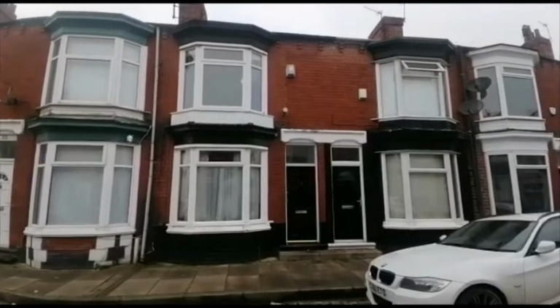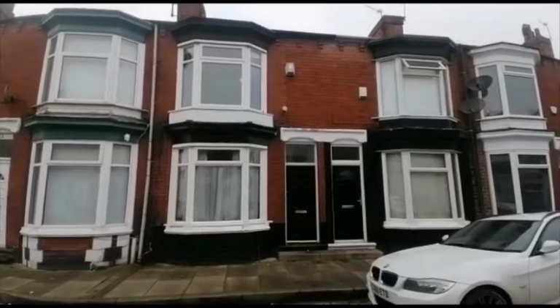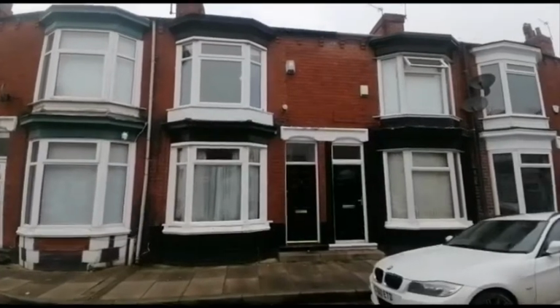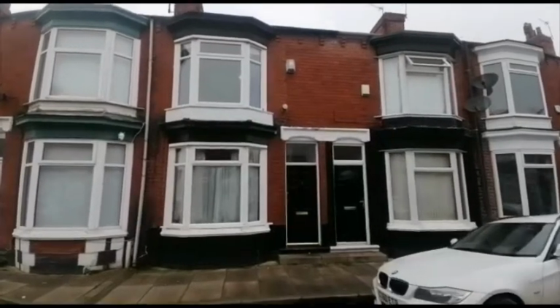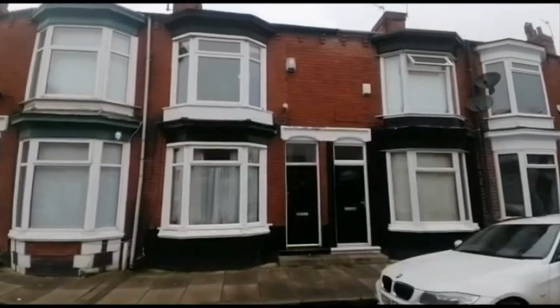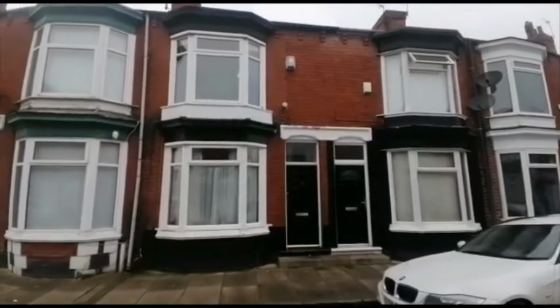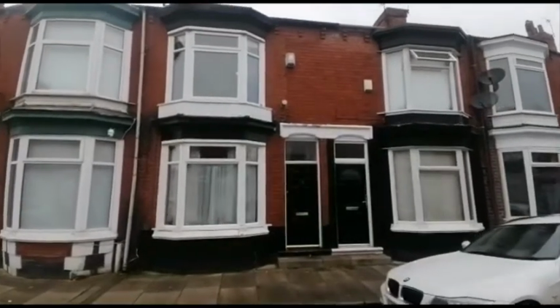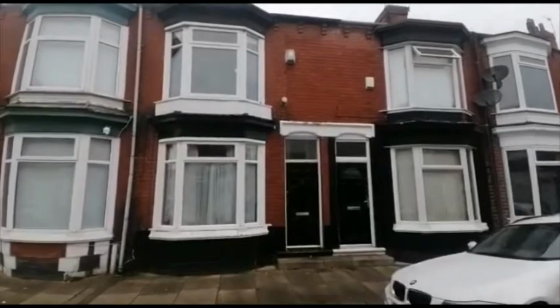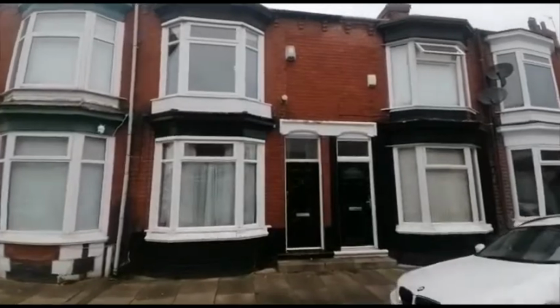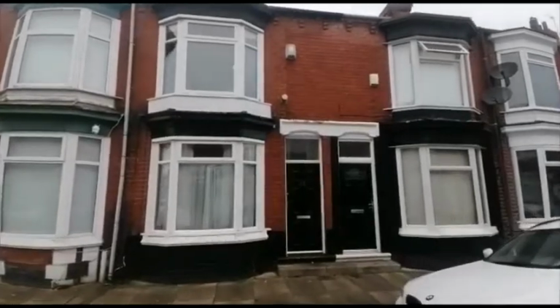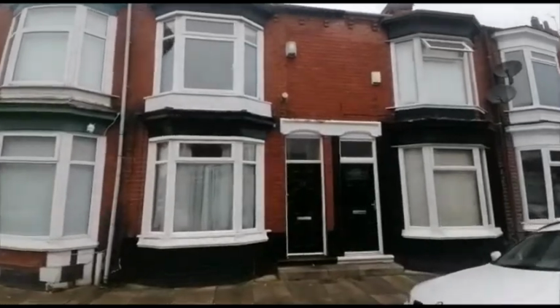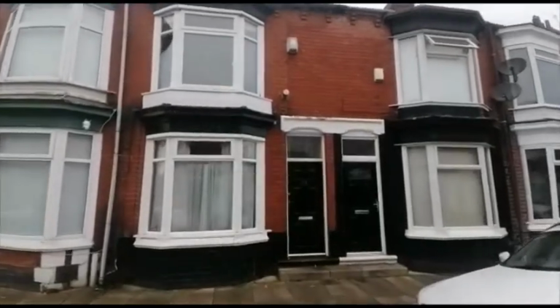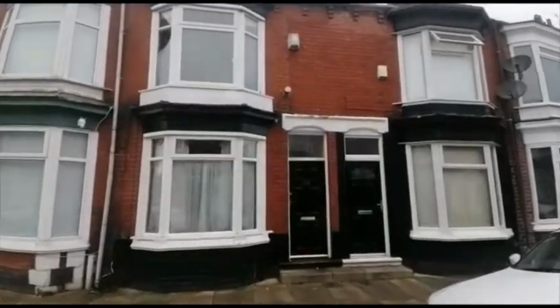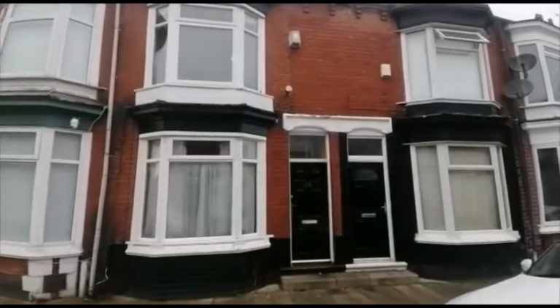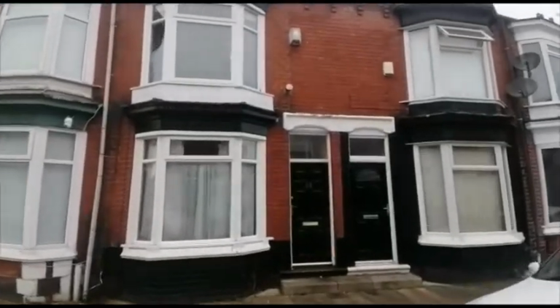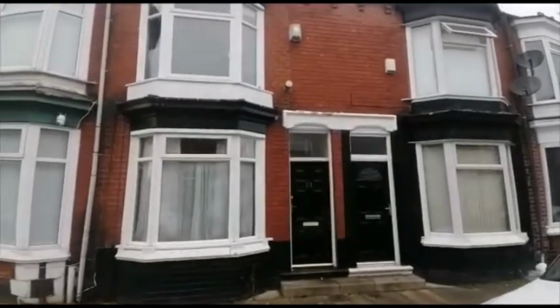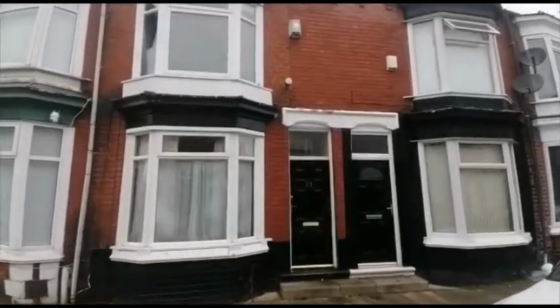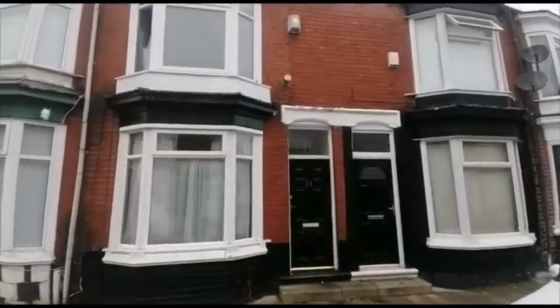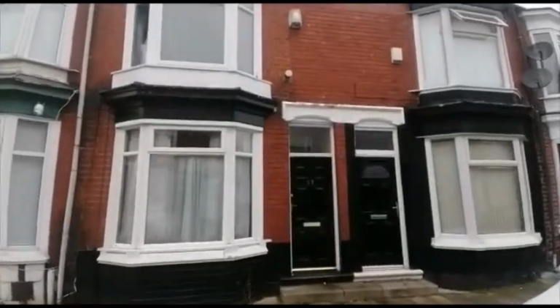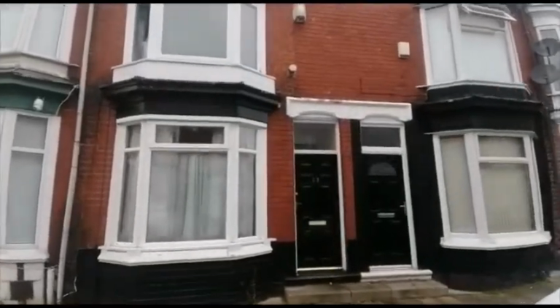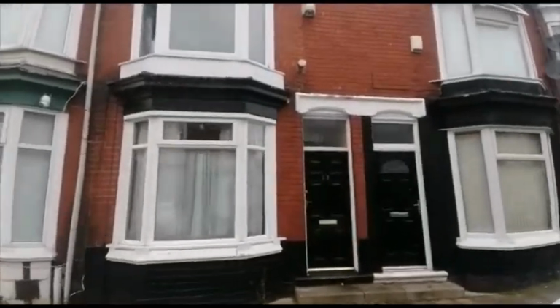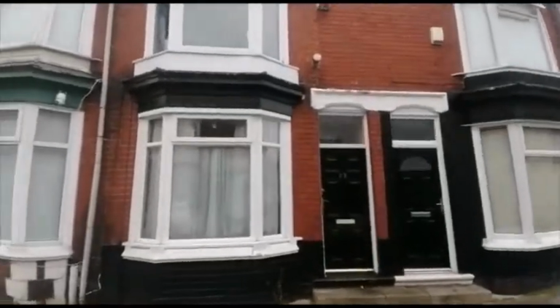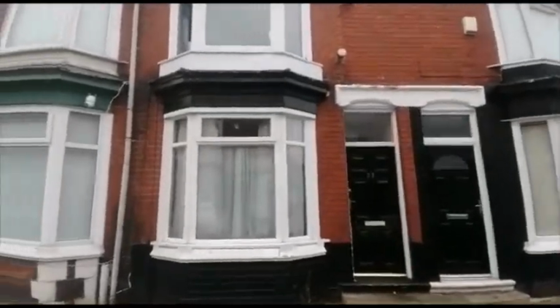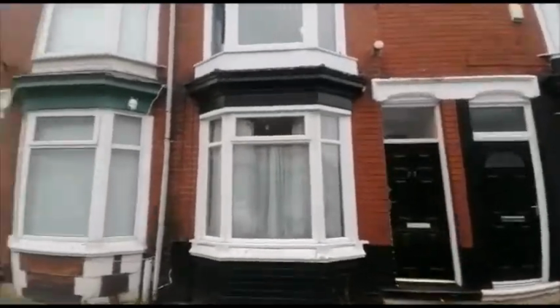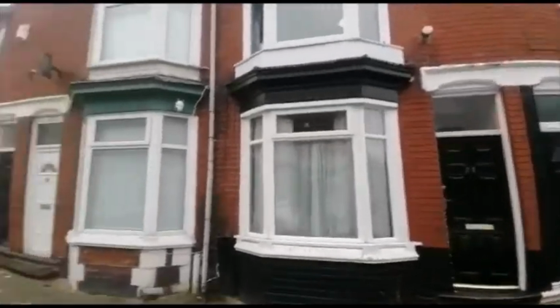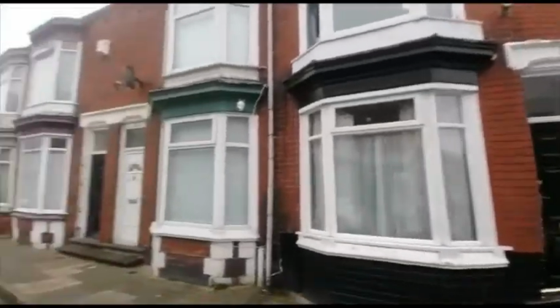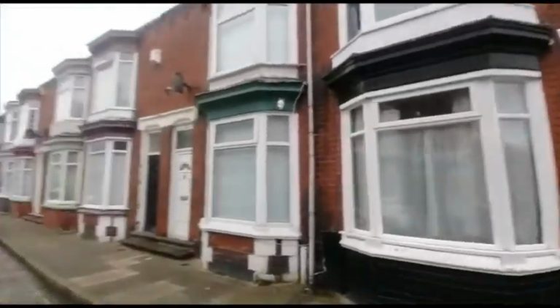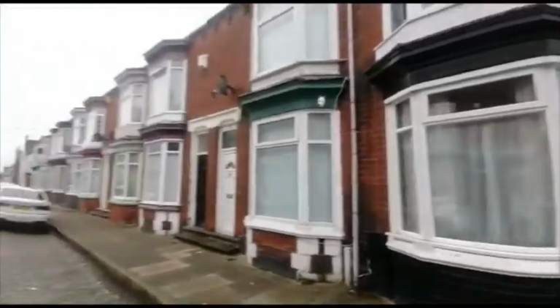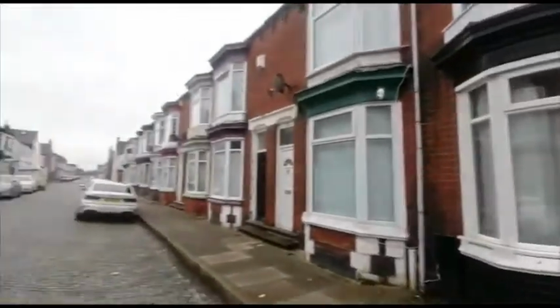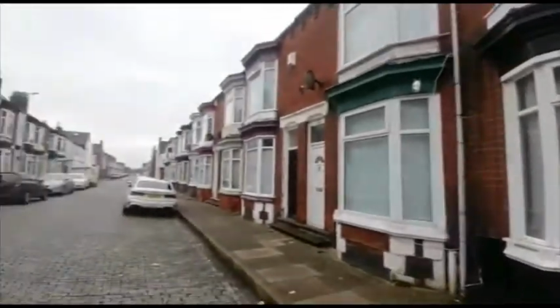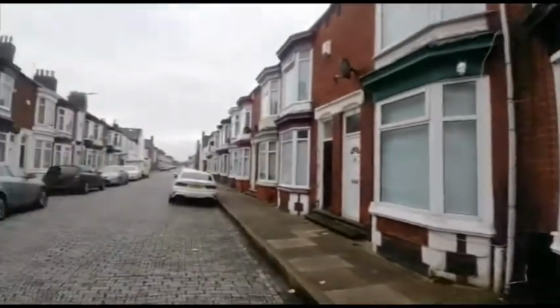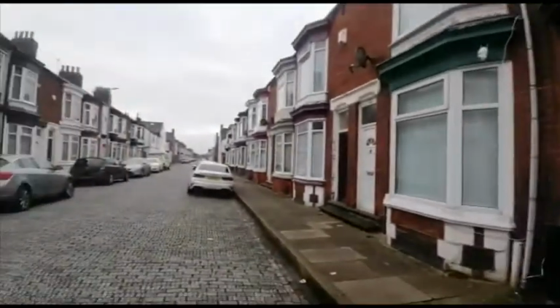Welcome to 23 Brompton Street in Middlesbrough. This is a three-bedroomed mid-terrace property.